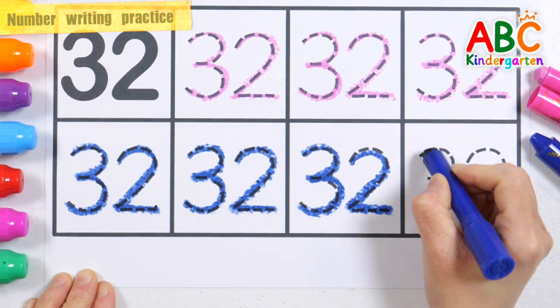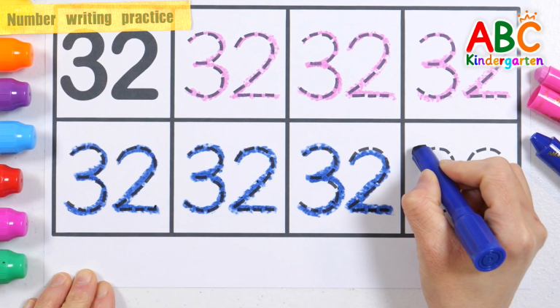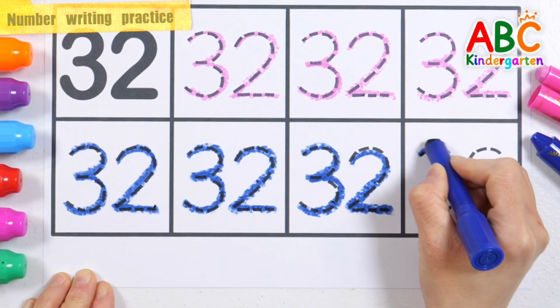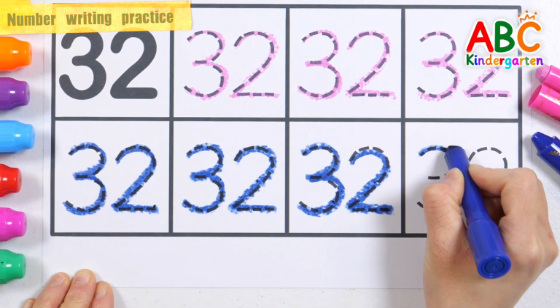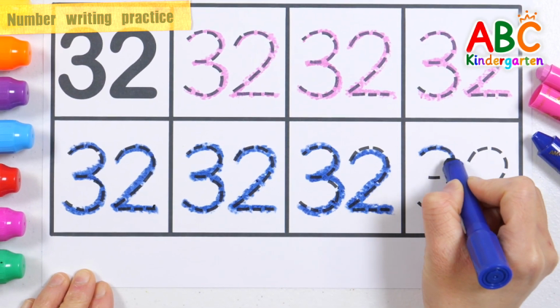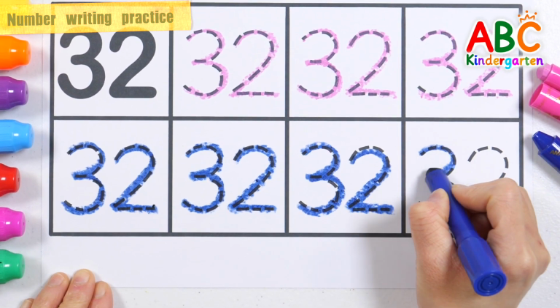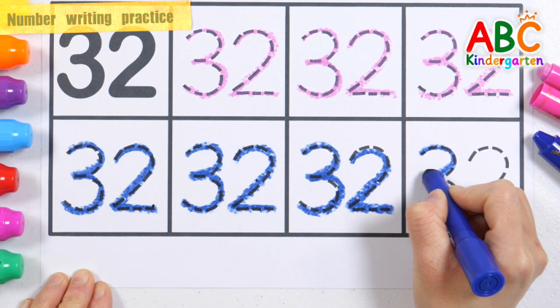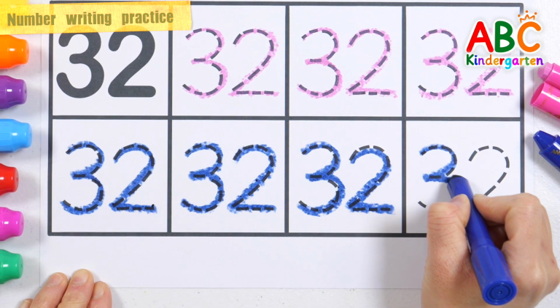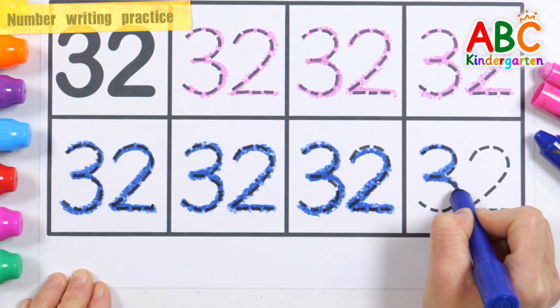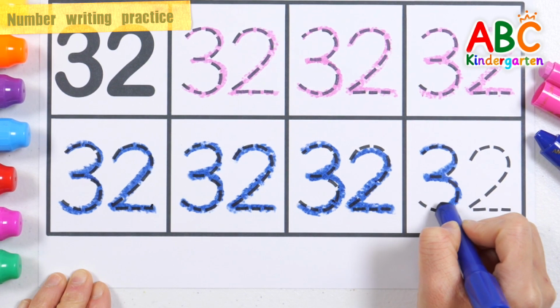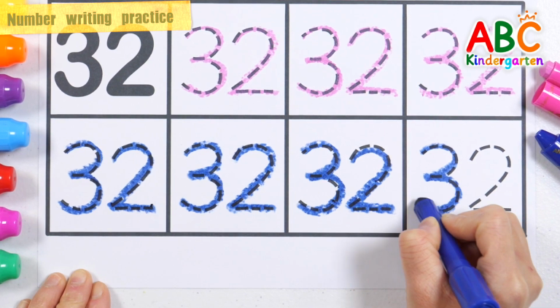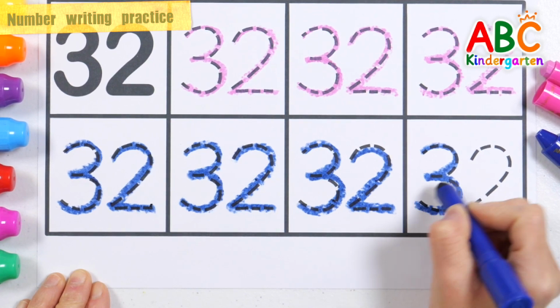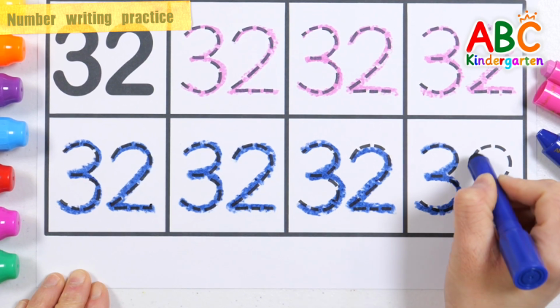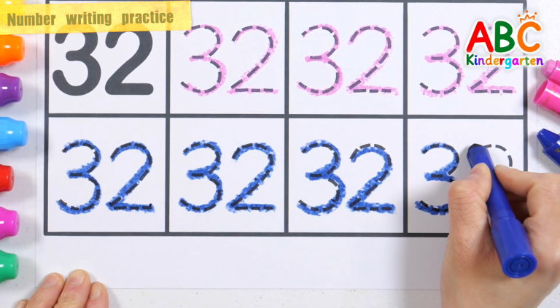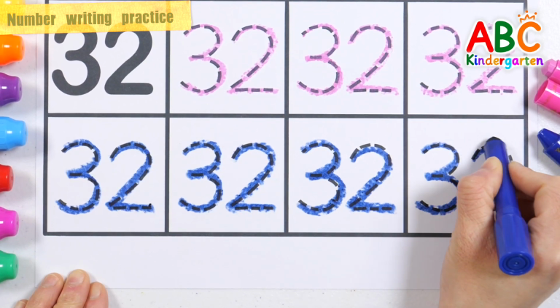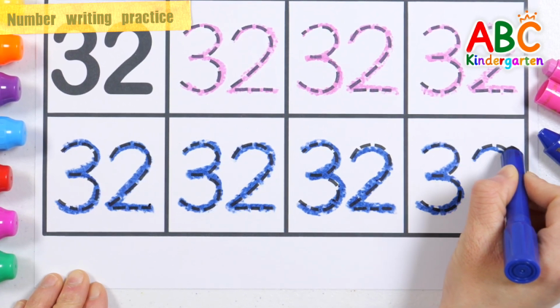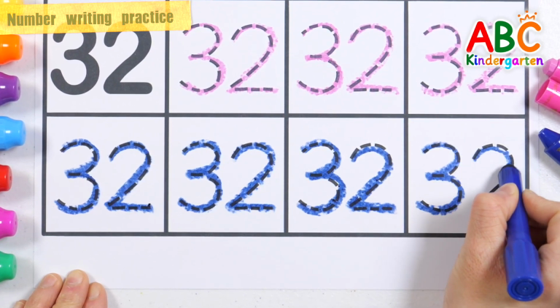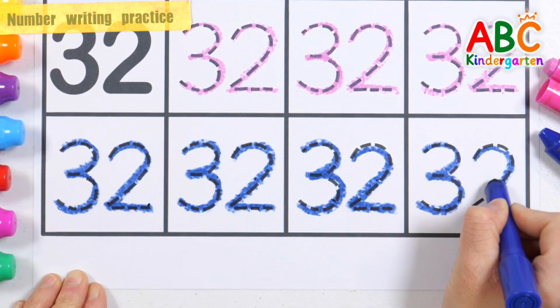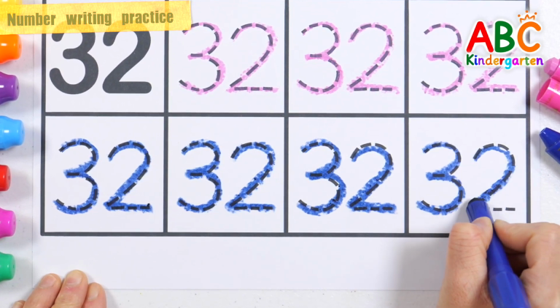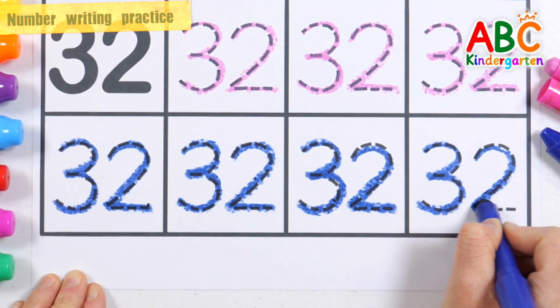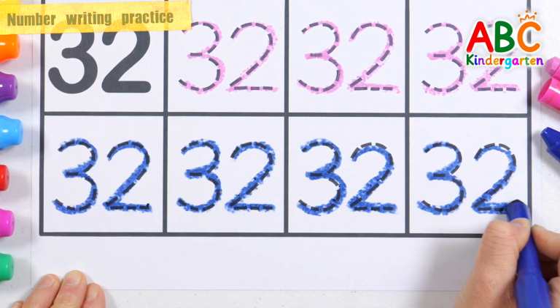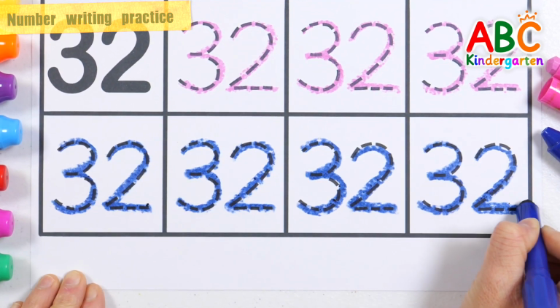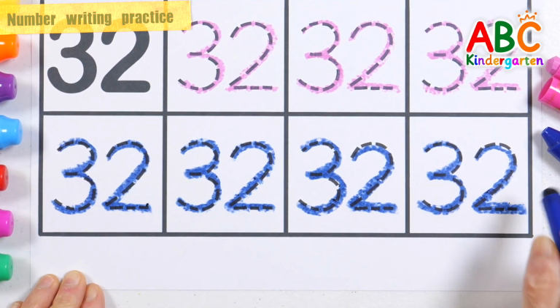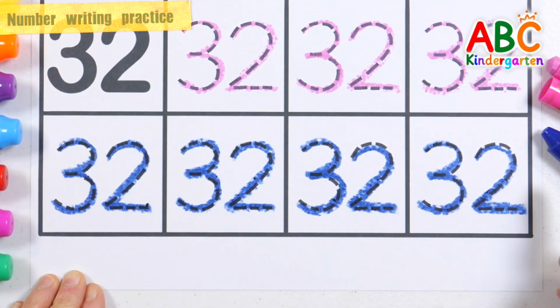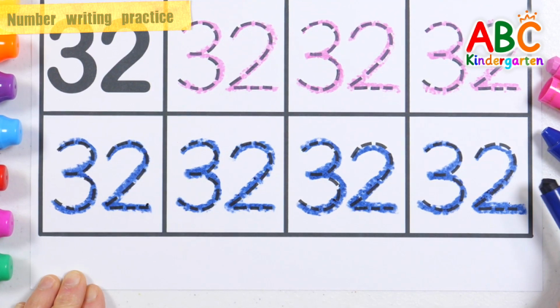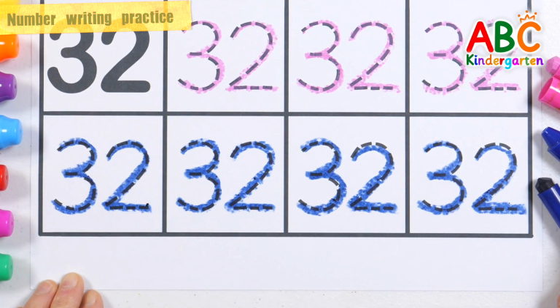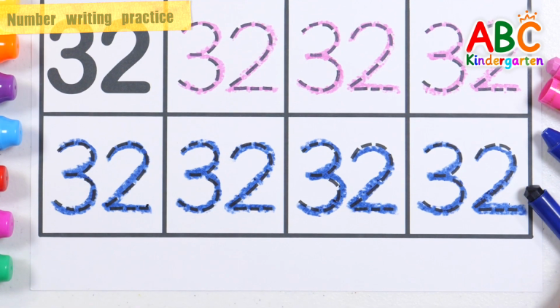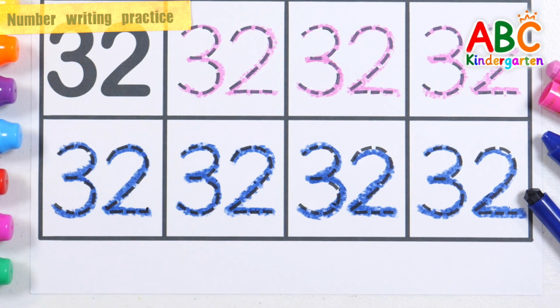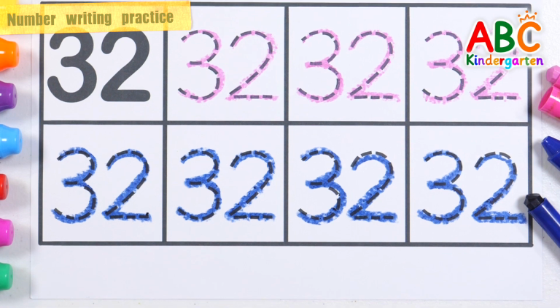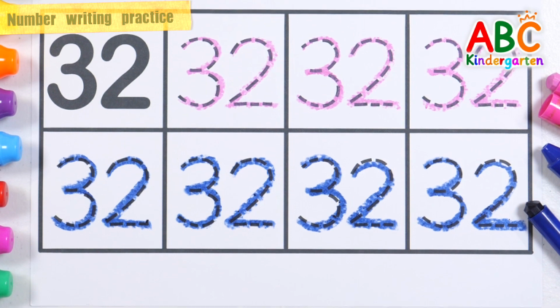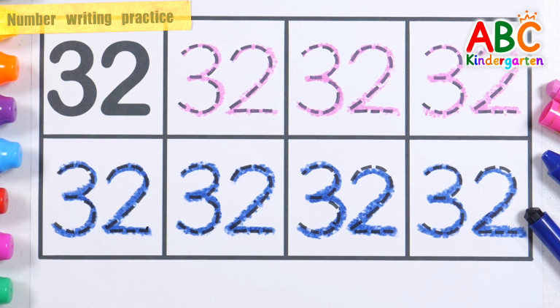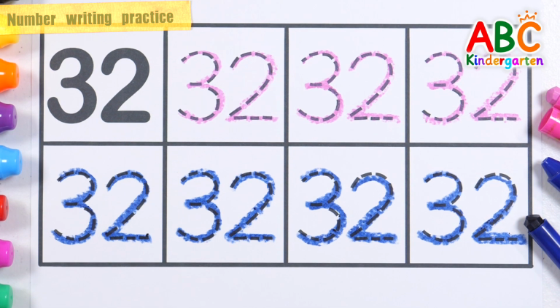Now I know my ABCs, next time won't you sing with me. Number 32 — Very good!